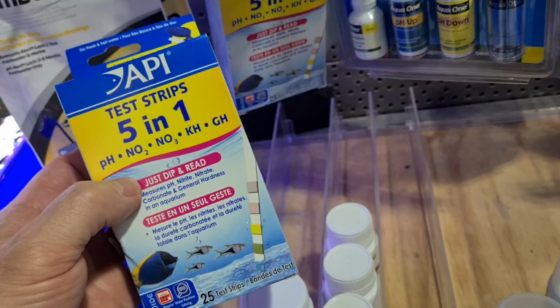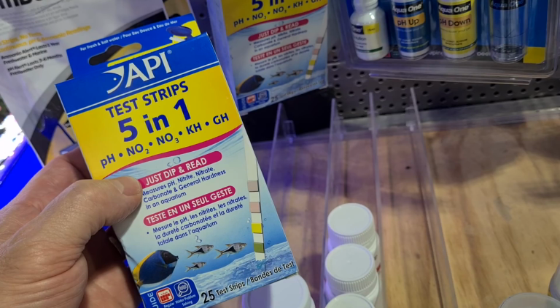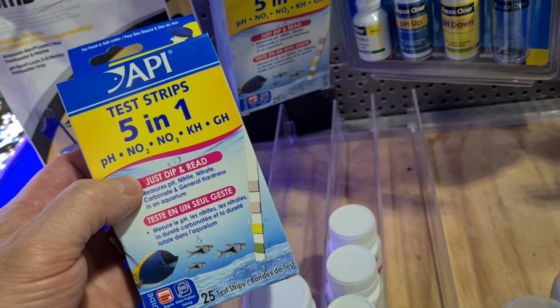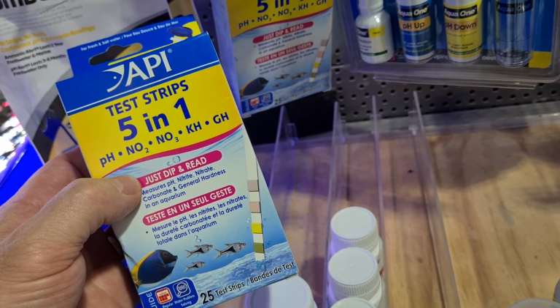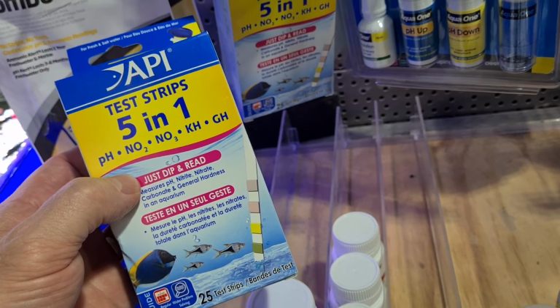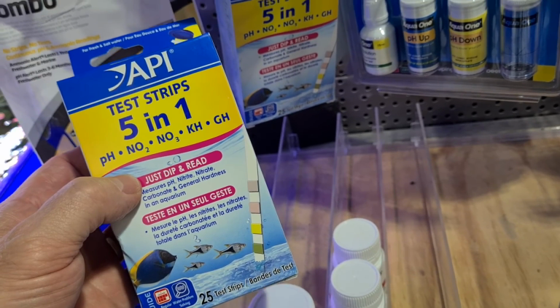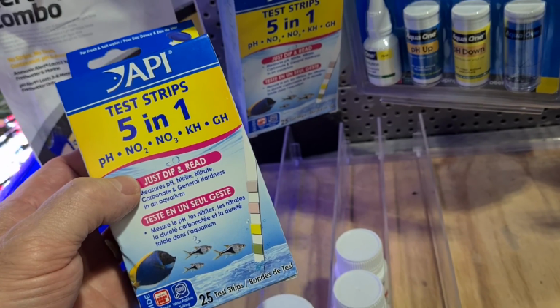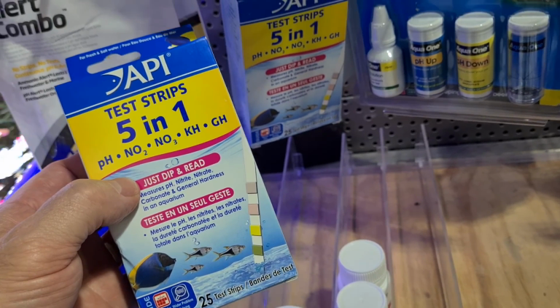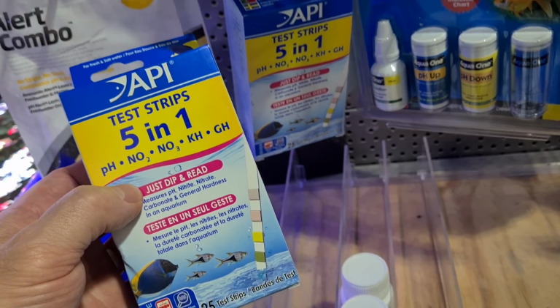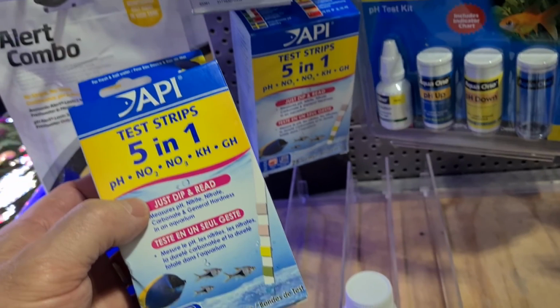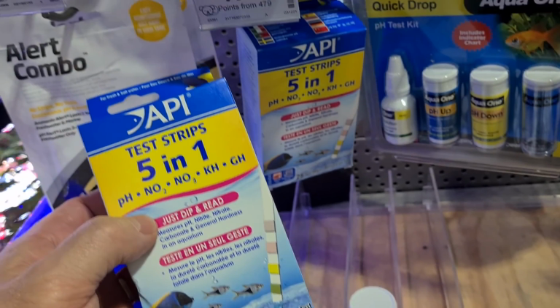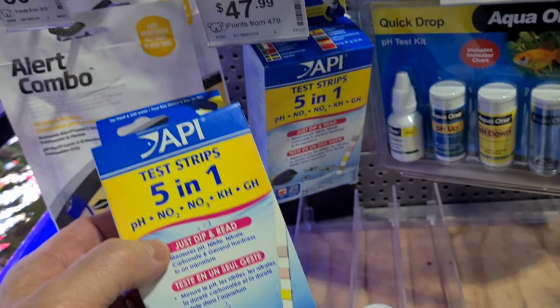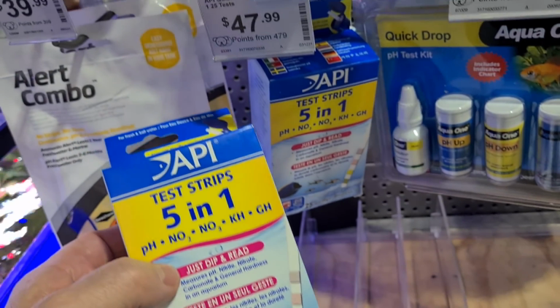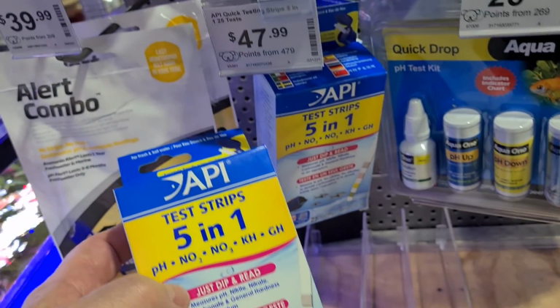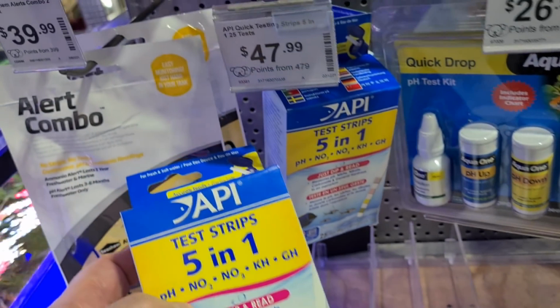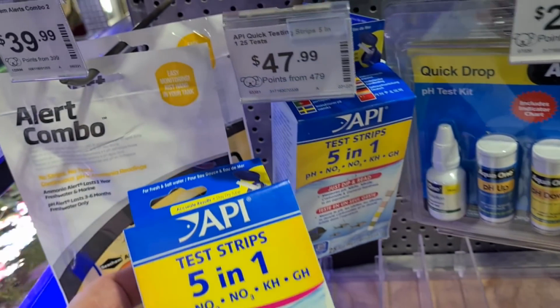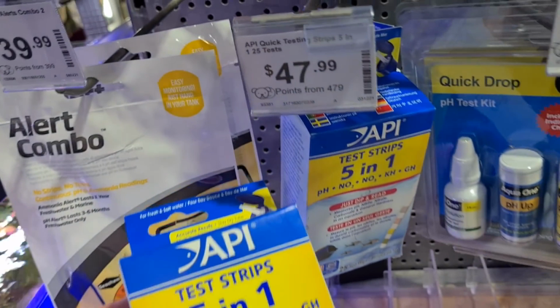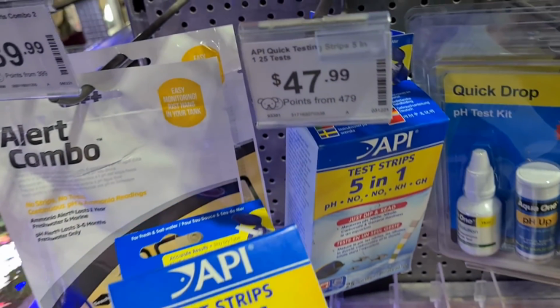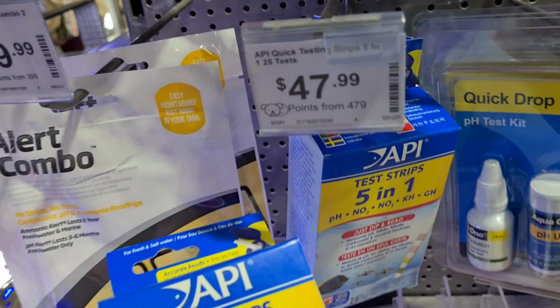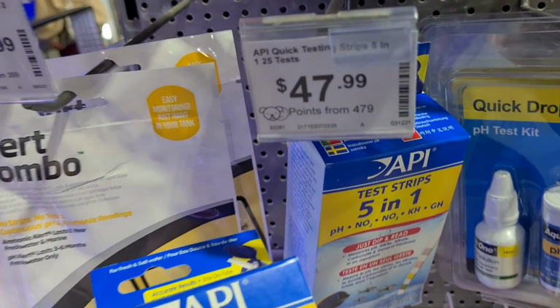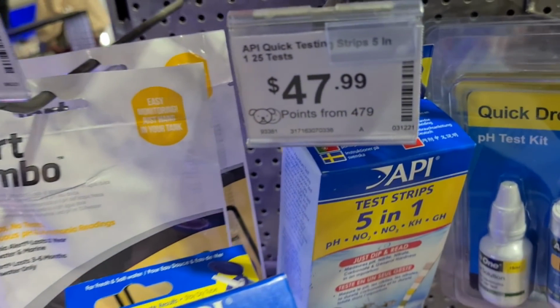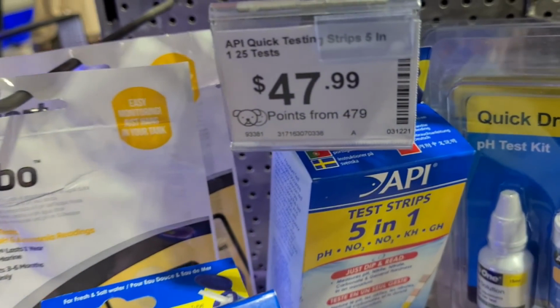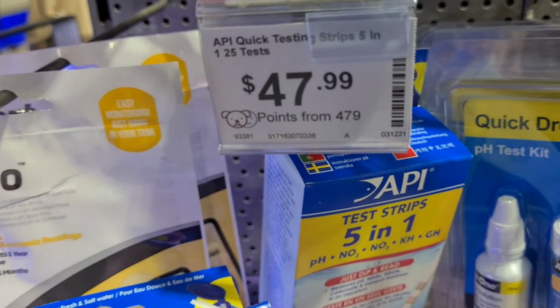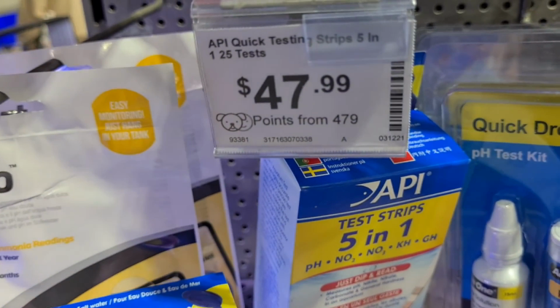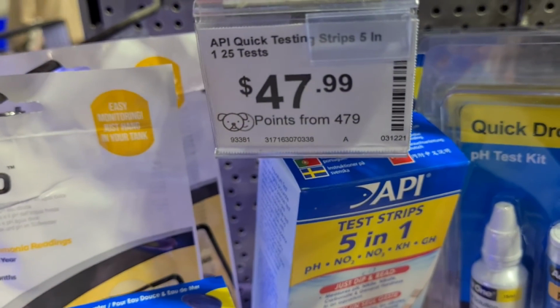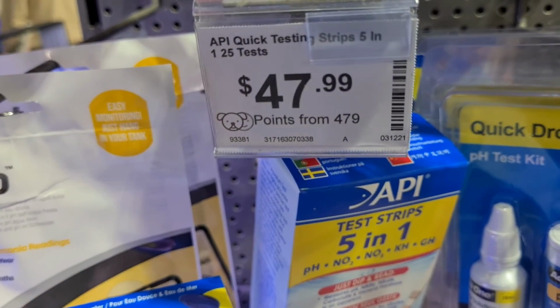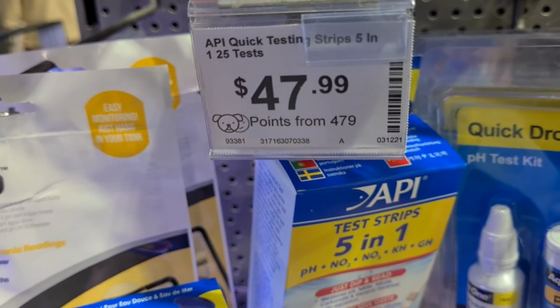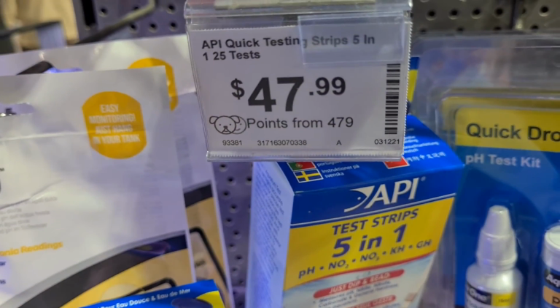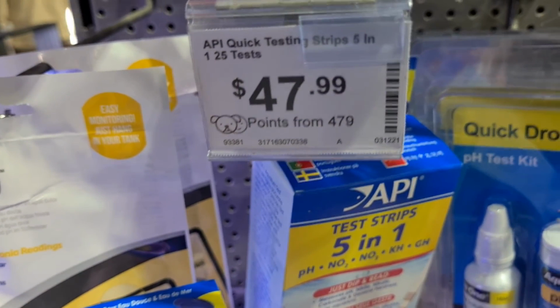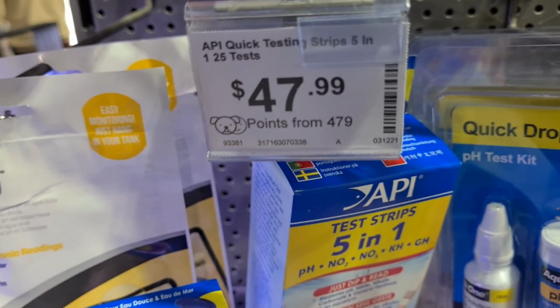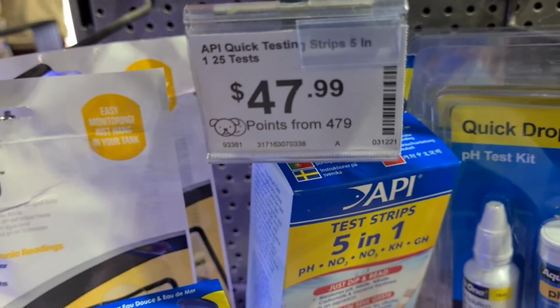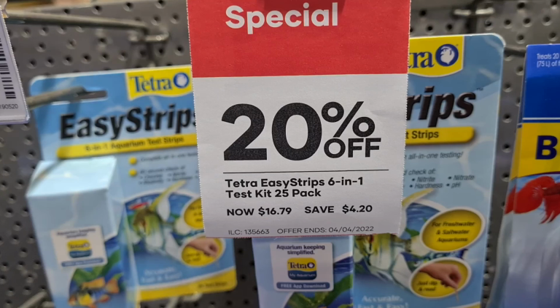Which is why we should test our water to see what our nitrate levels are, as well as the pH and GH.